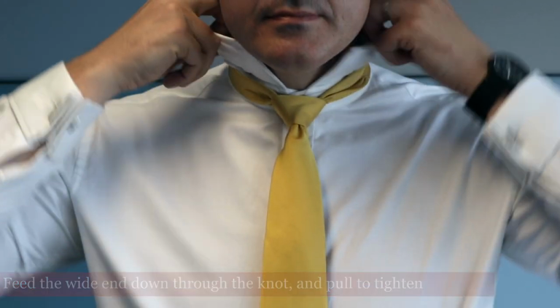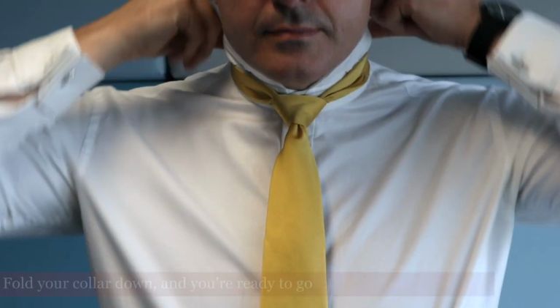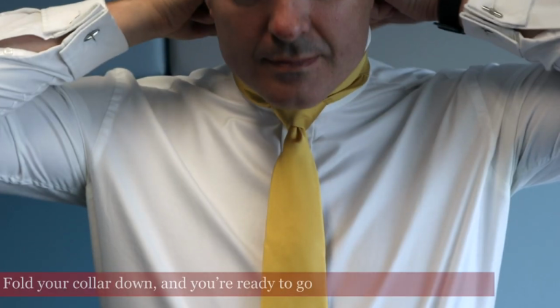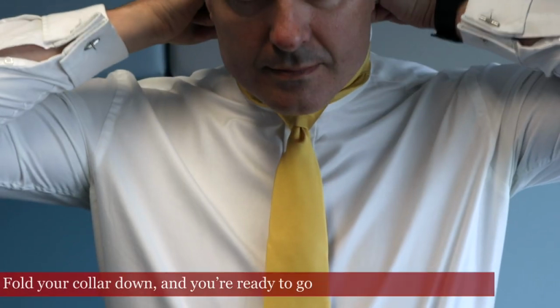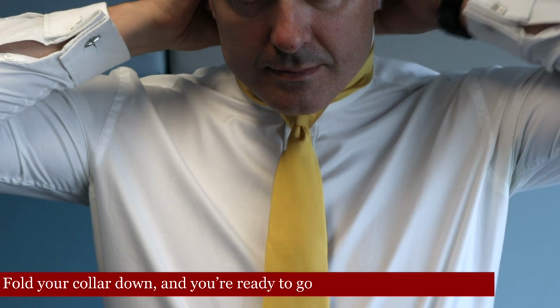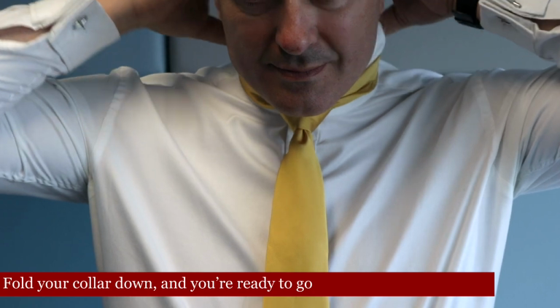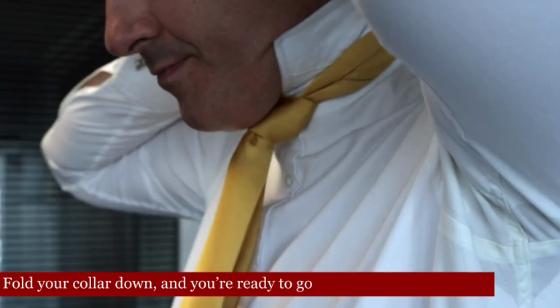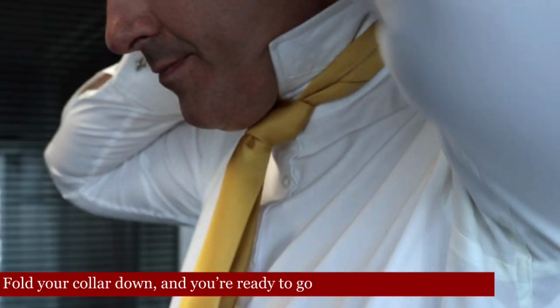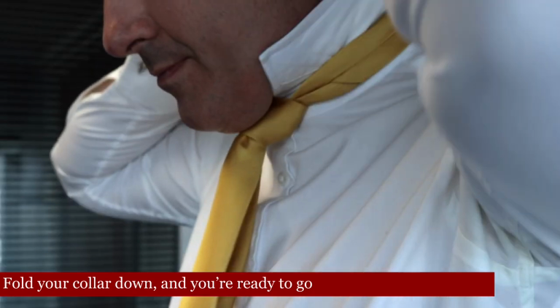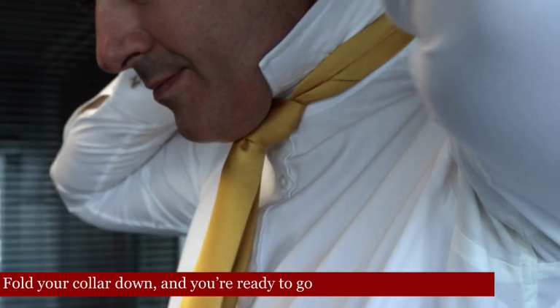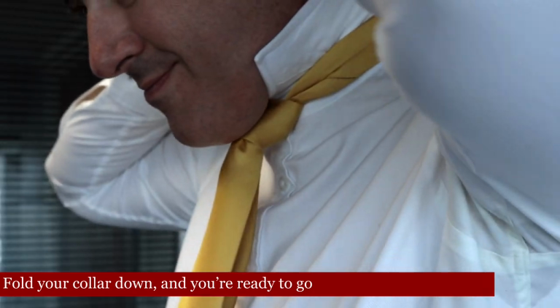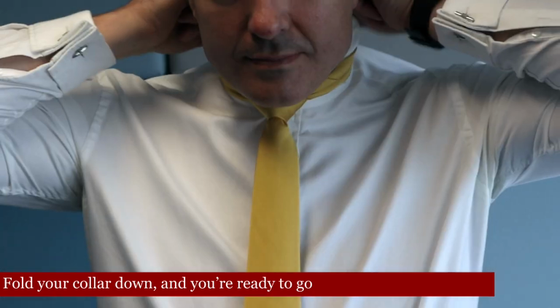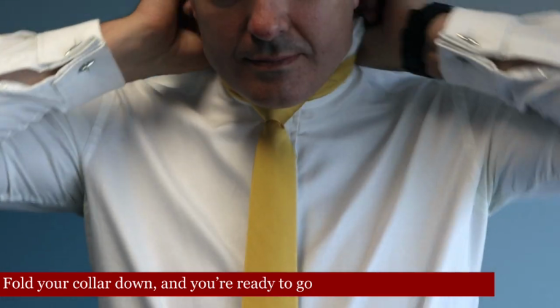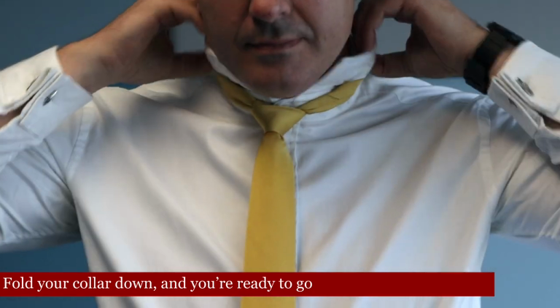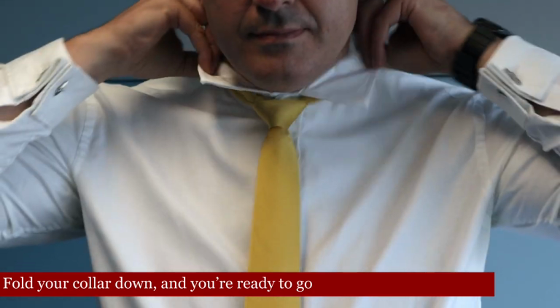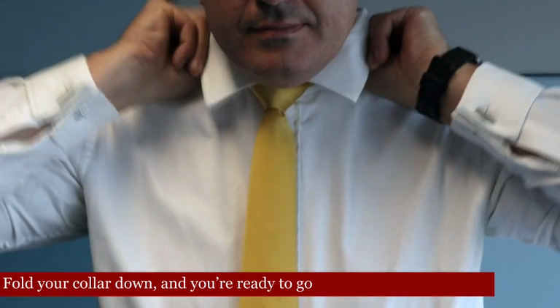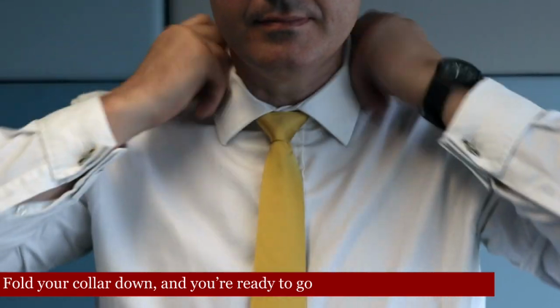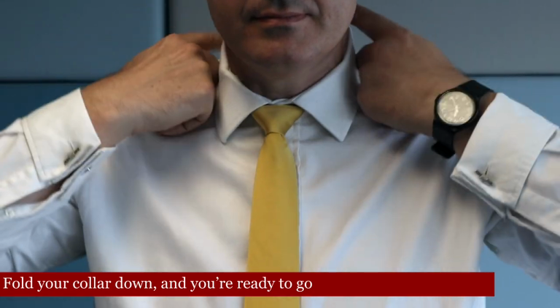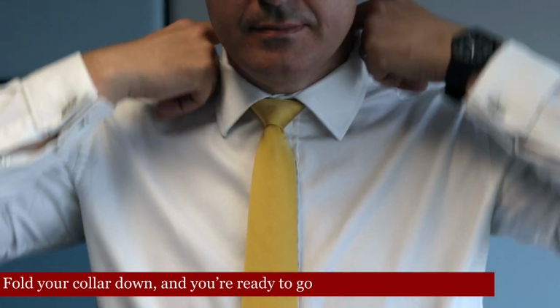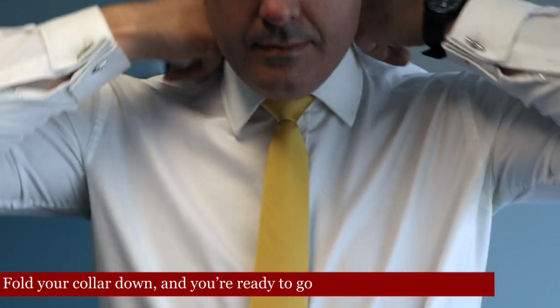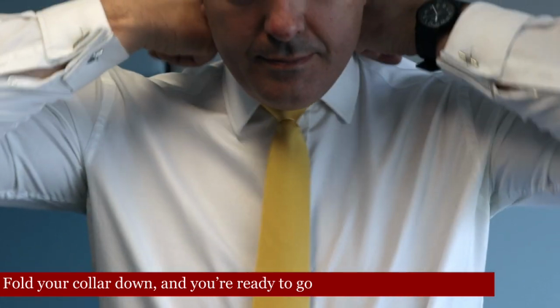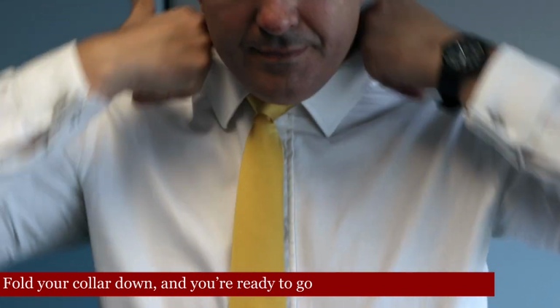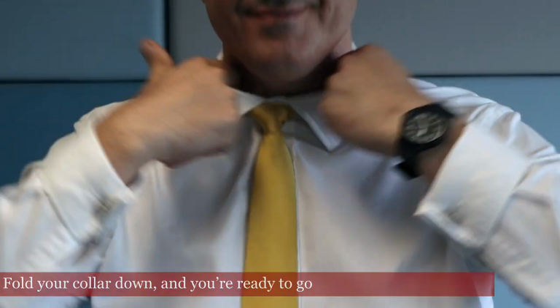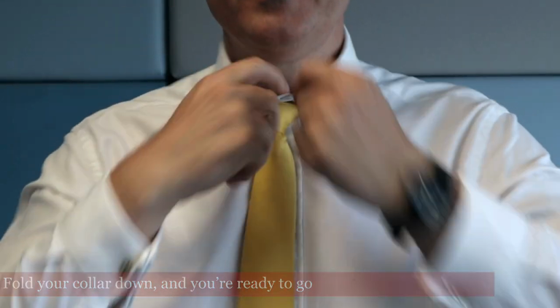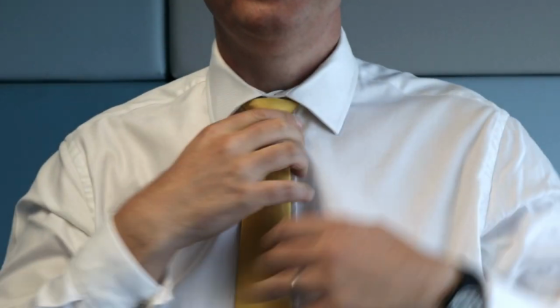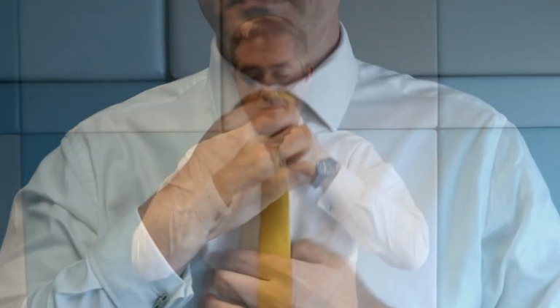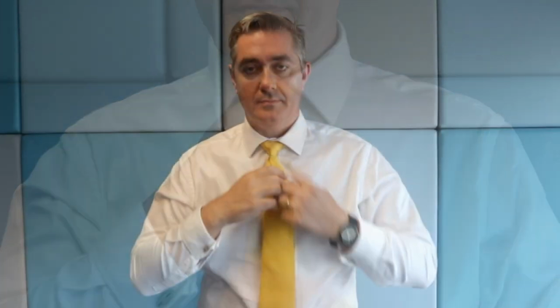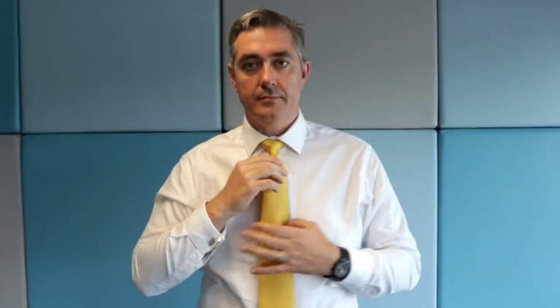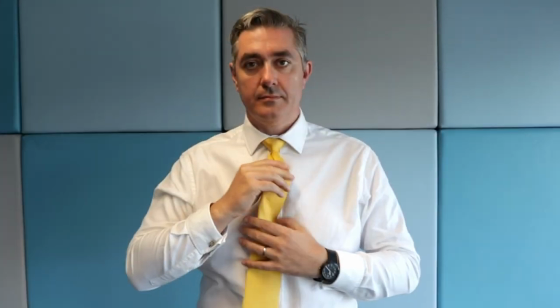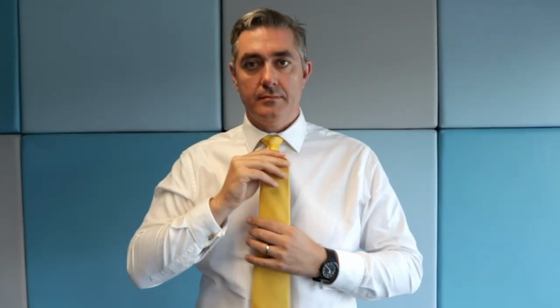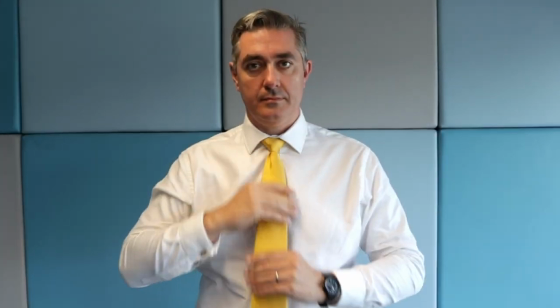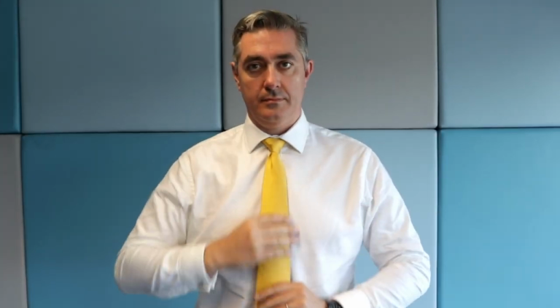Fold your collar down and you're ready to go.